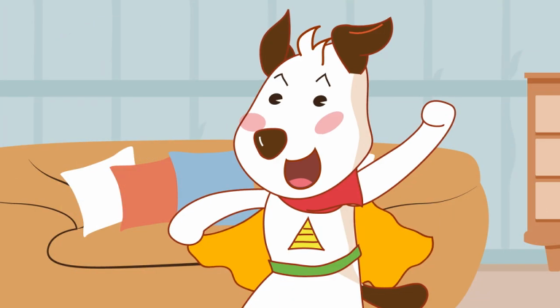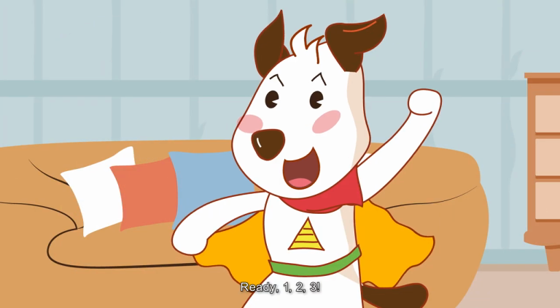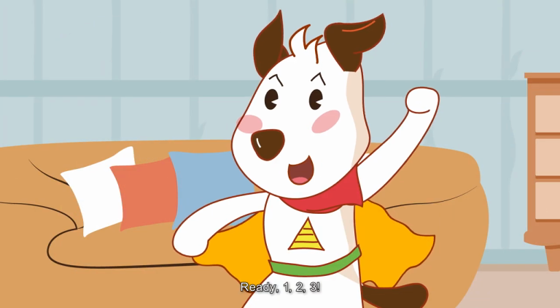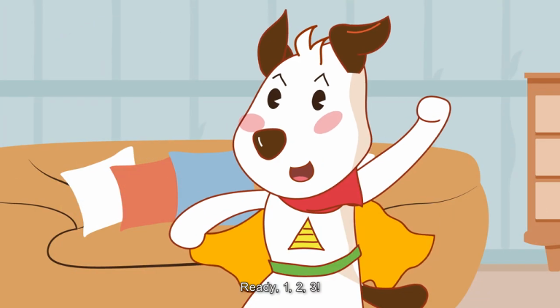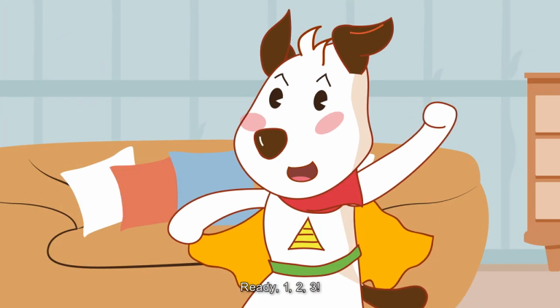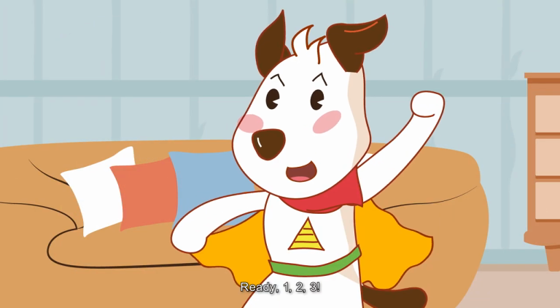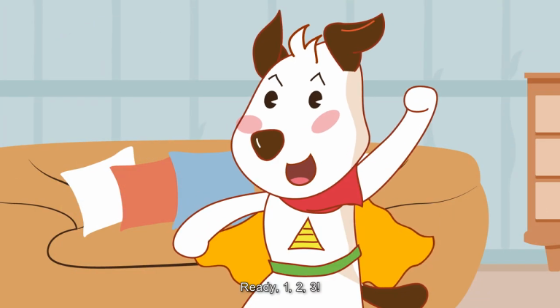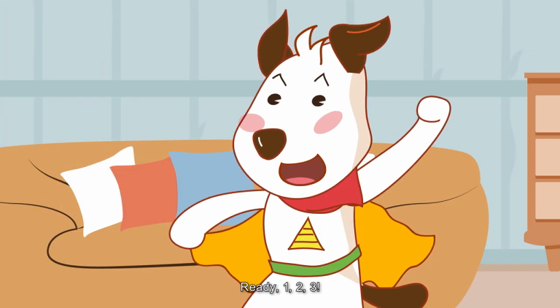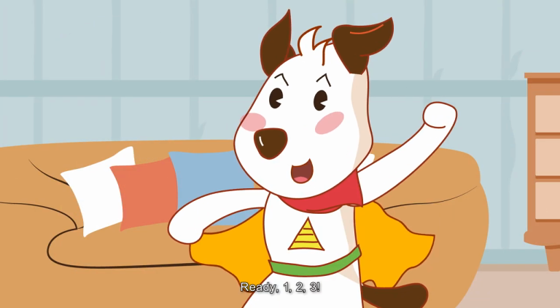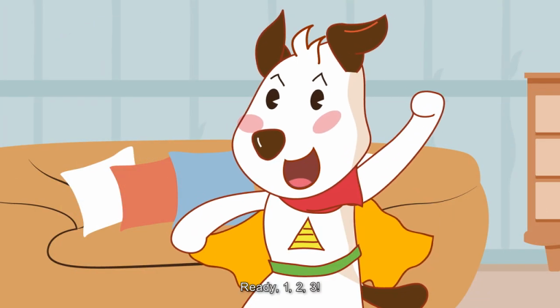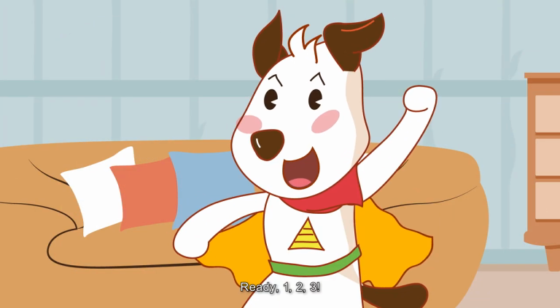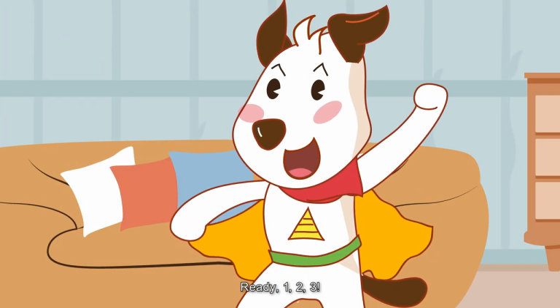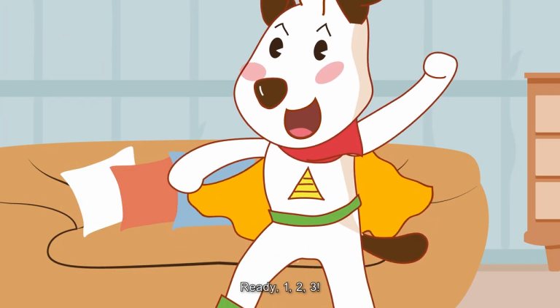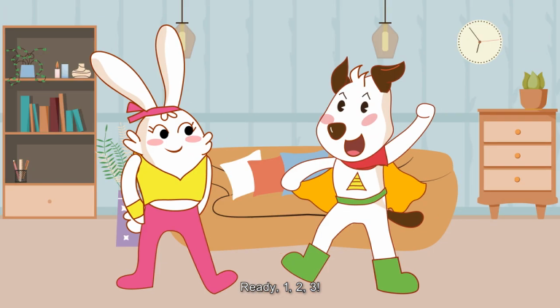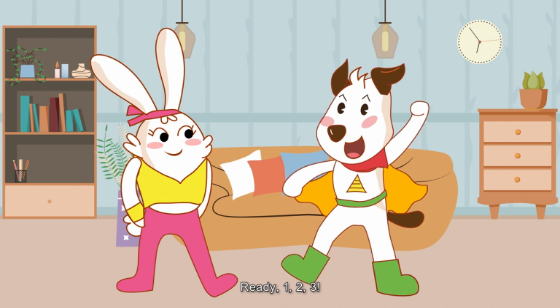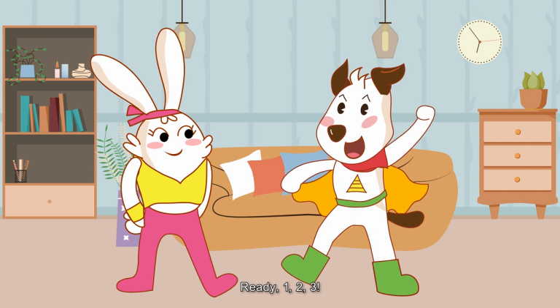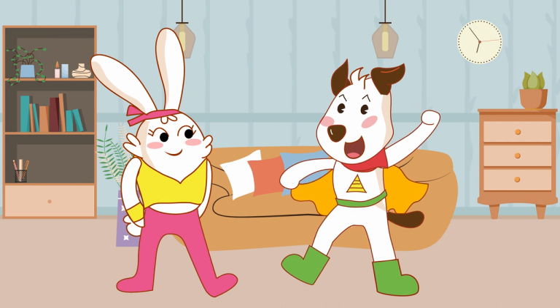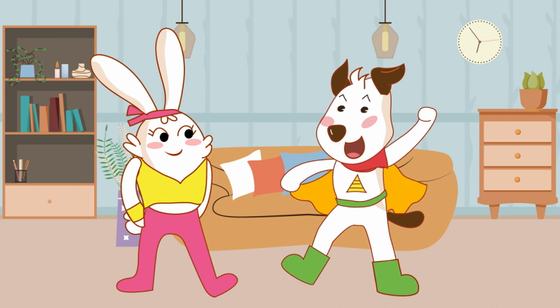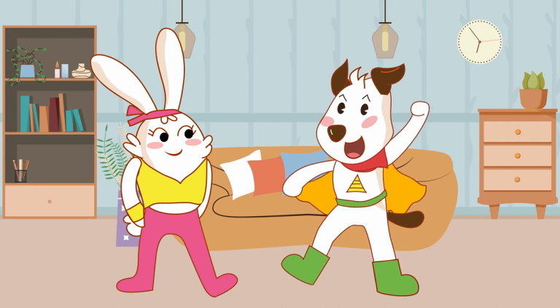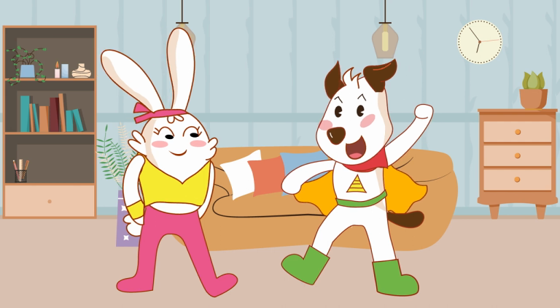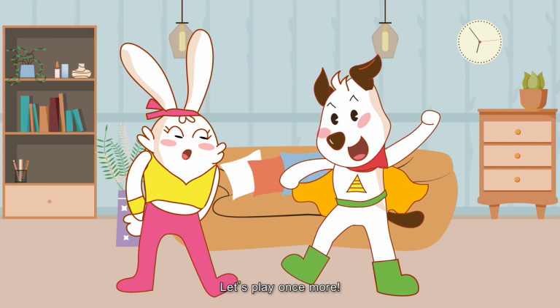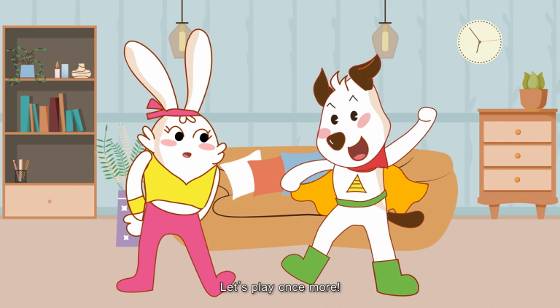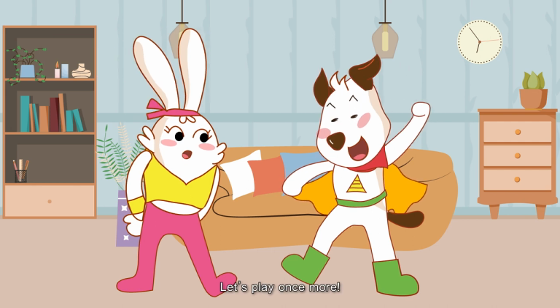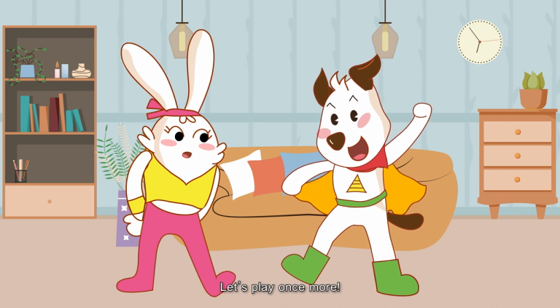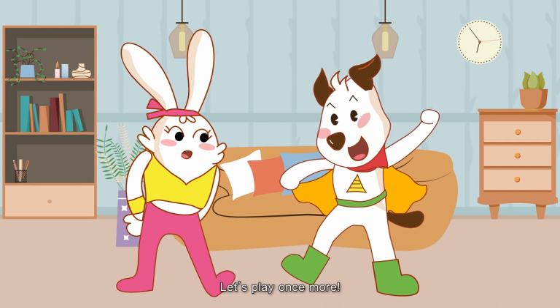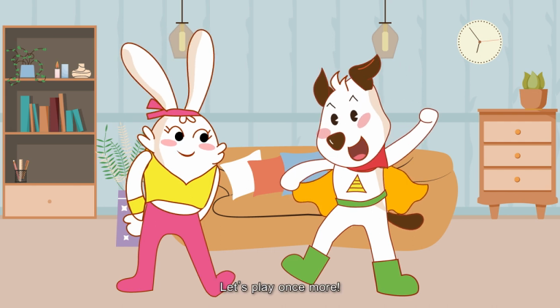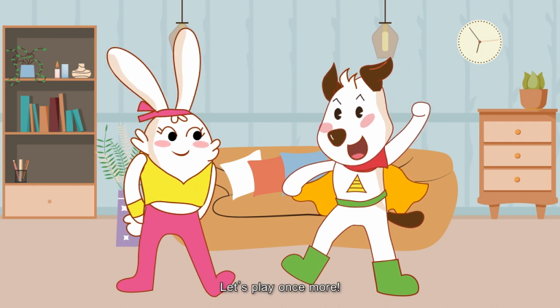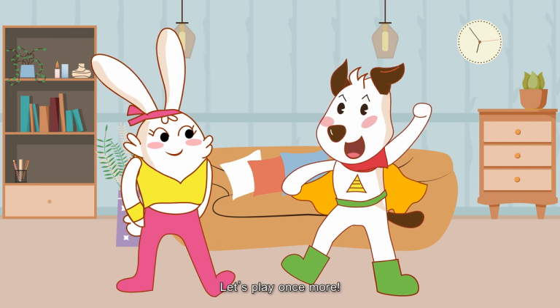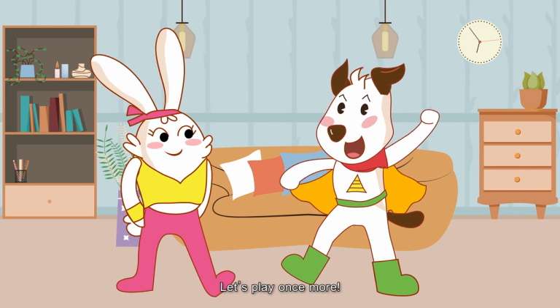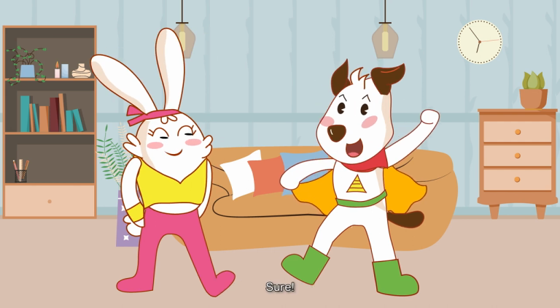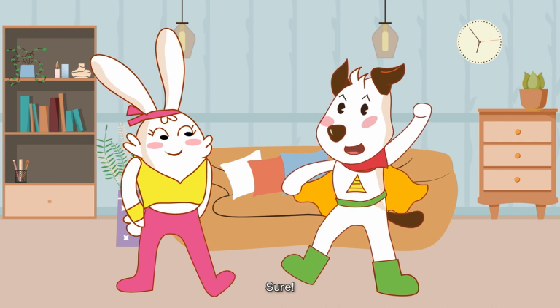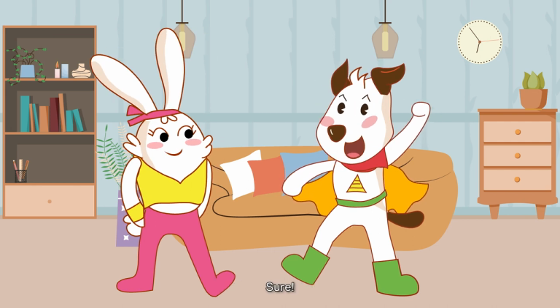Ready? One, two, three! Let's play once more! Sure!